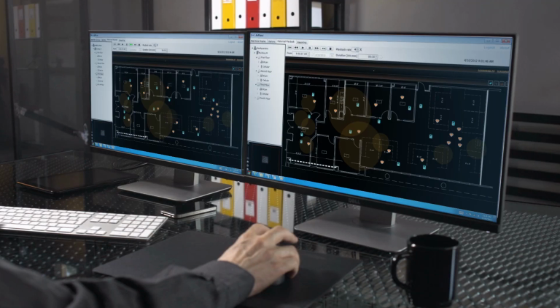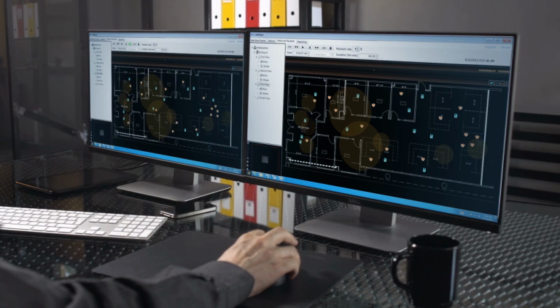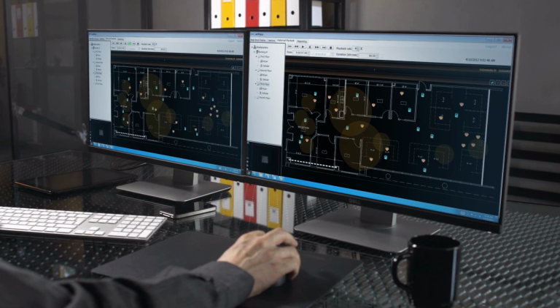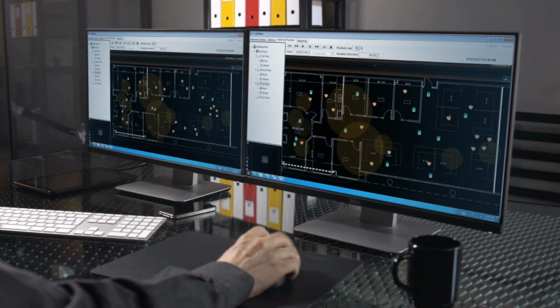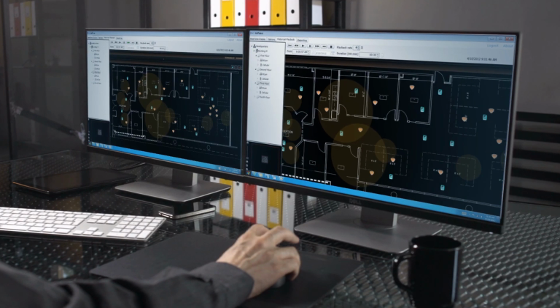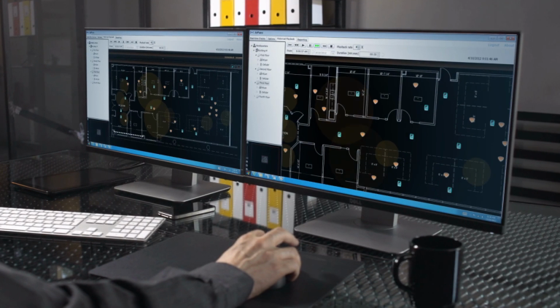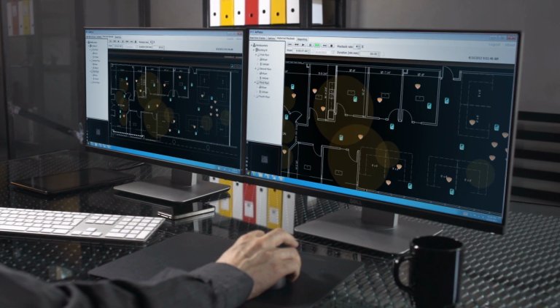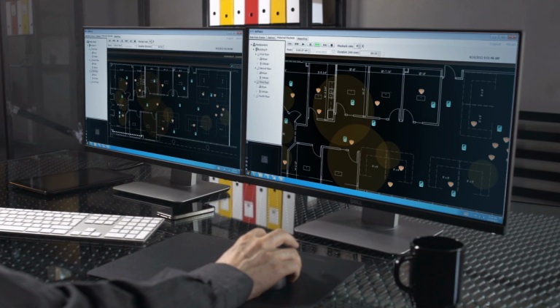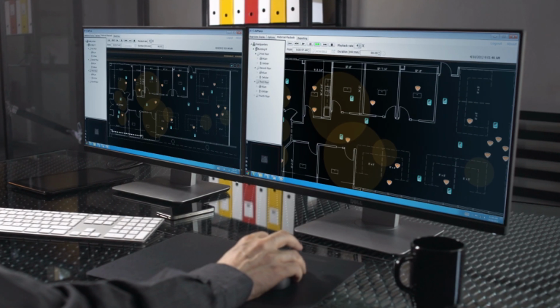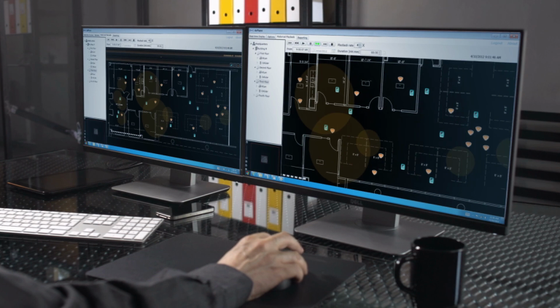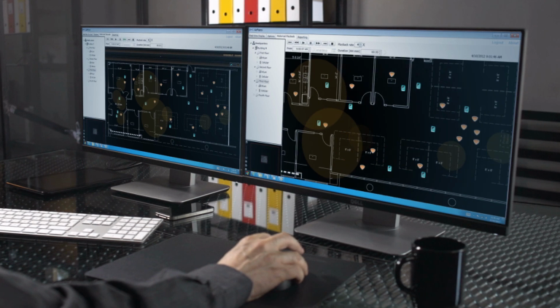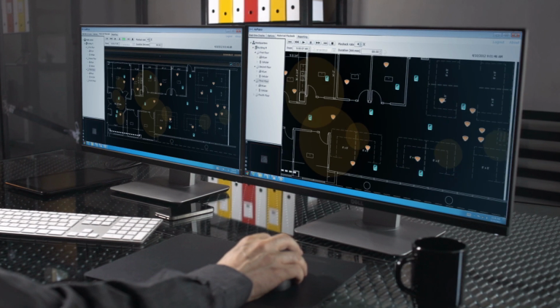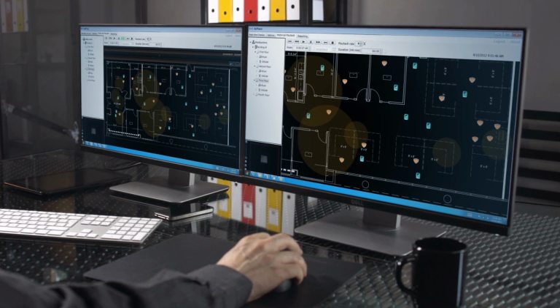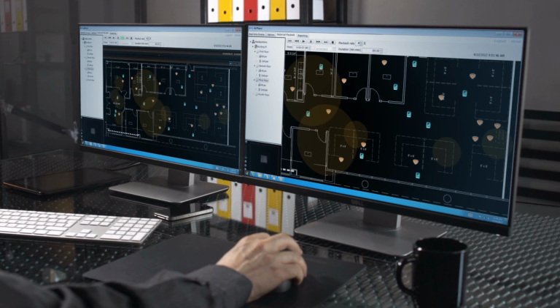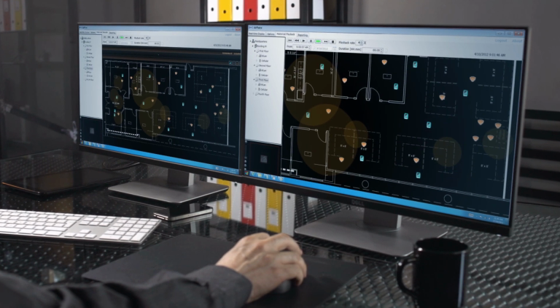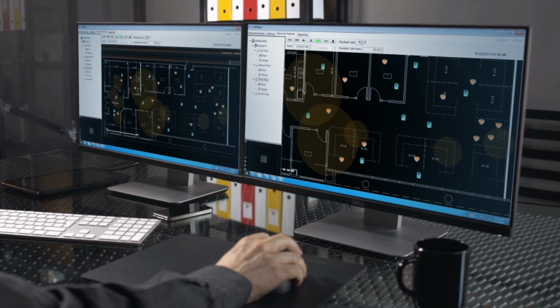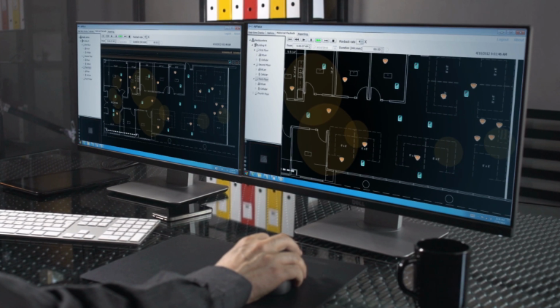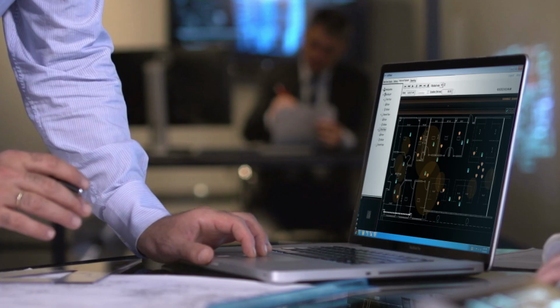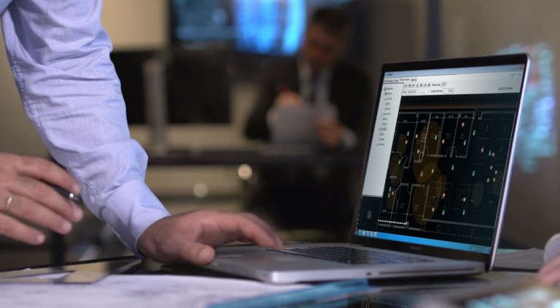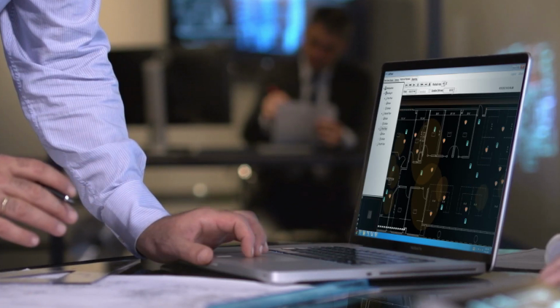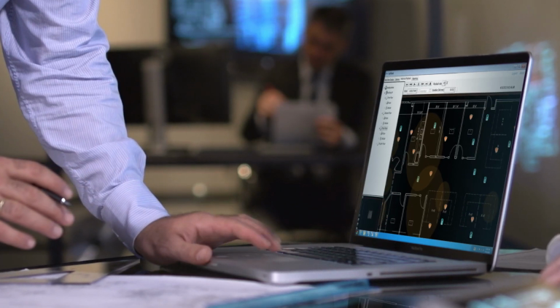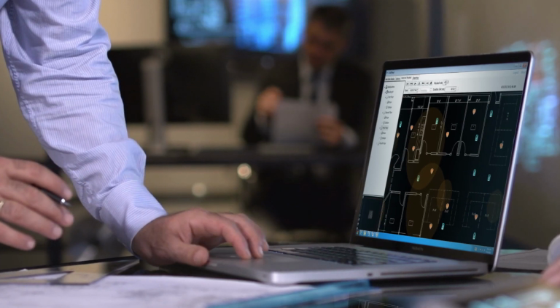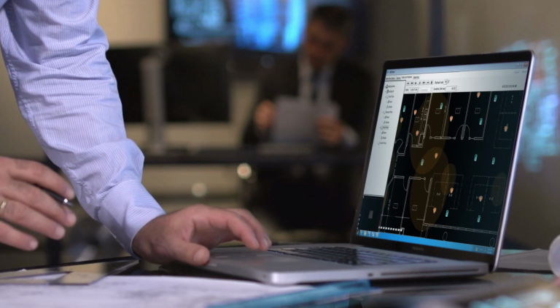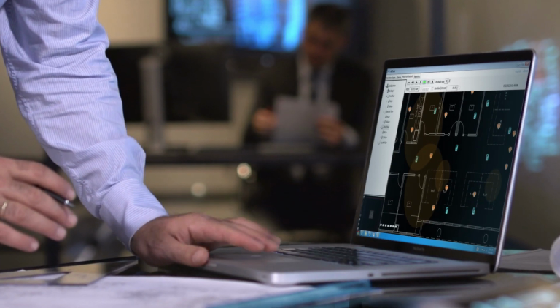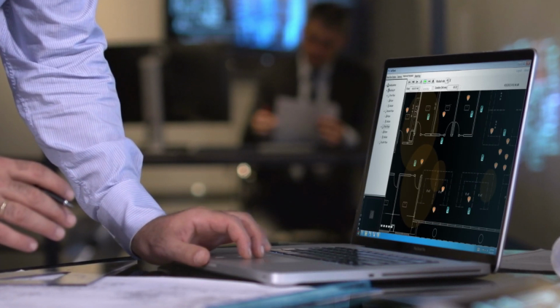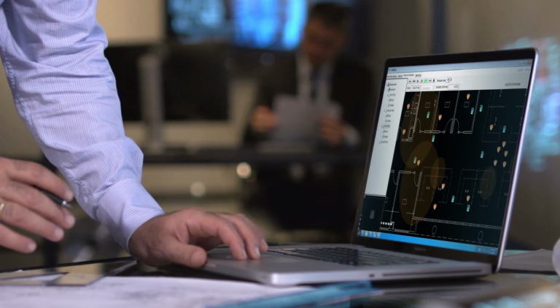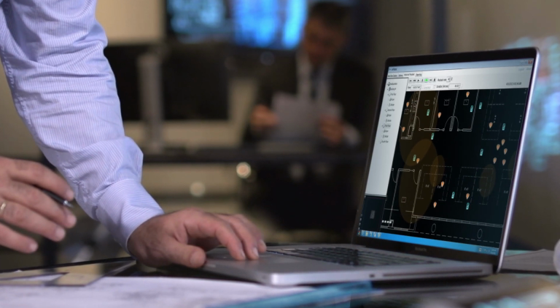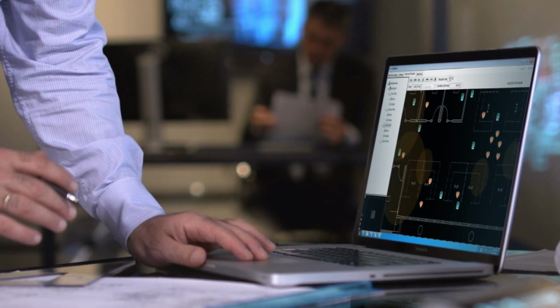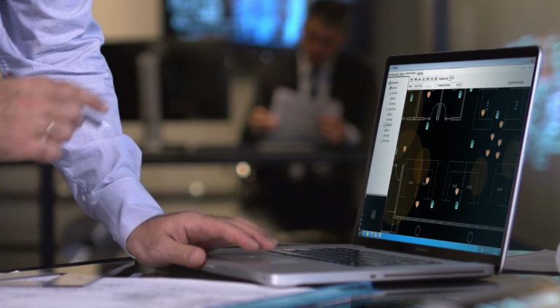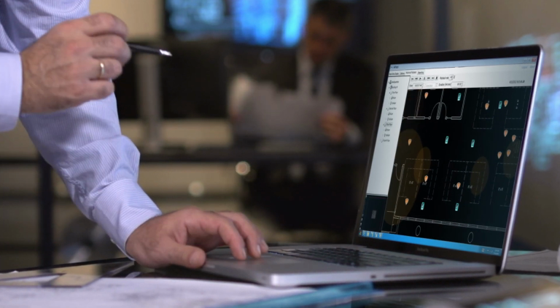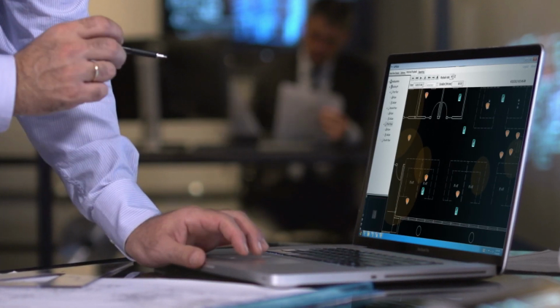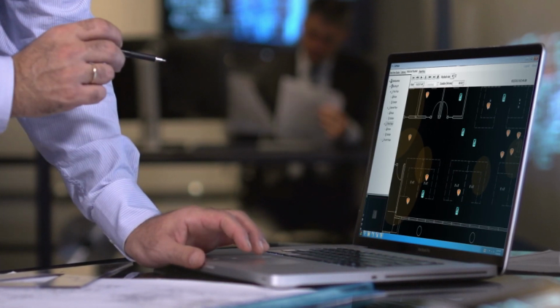DVR recording and playback functionality means that you can rewind to any given day and see exactly what was happening at that time.